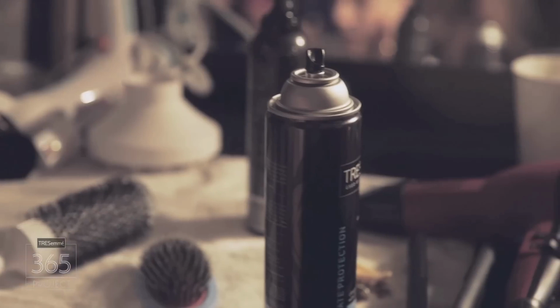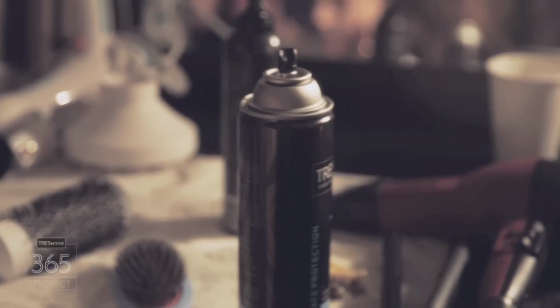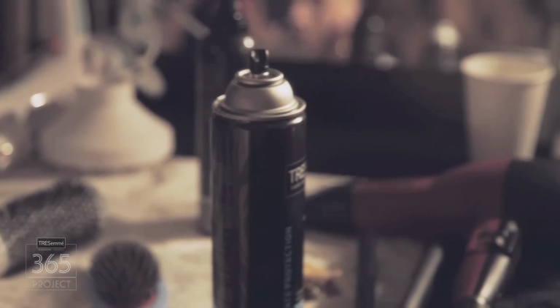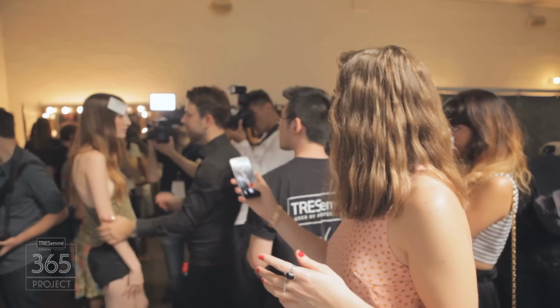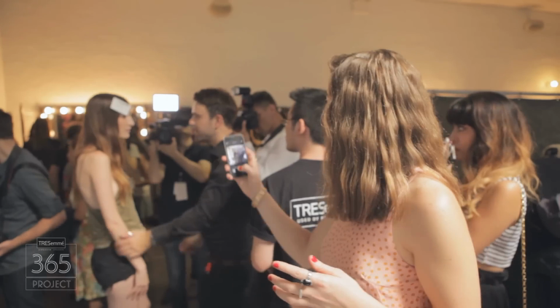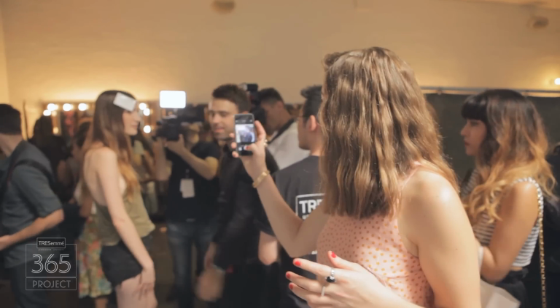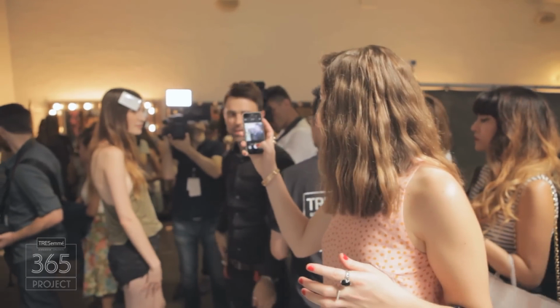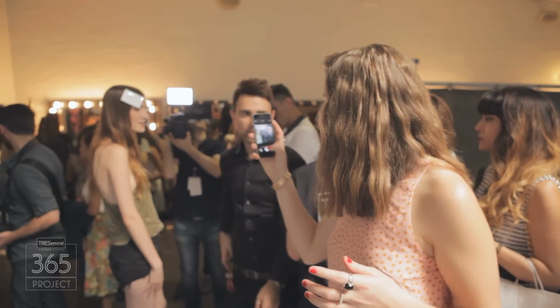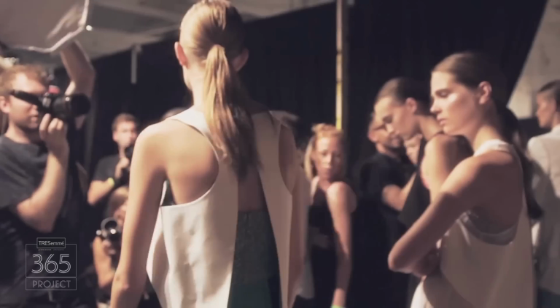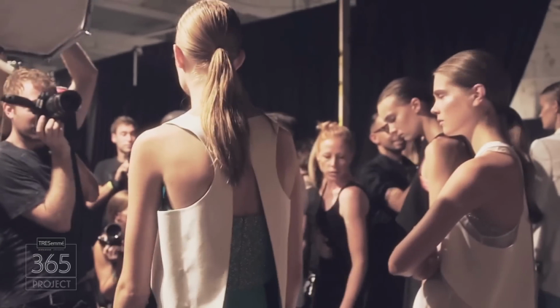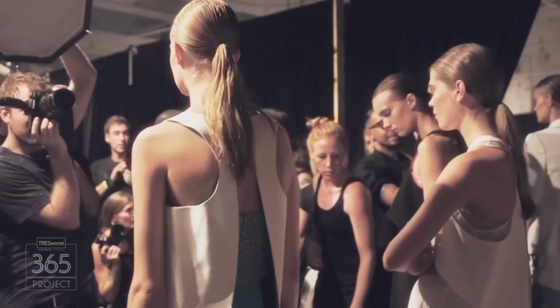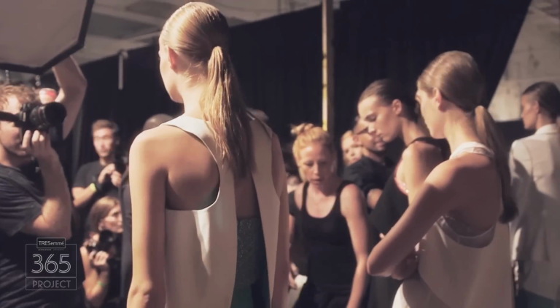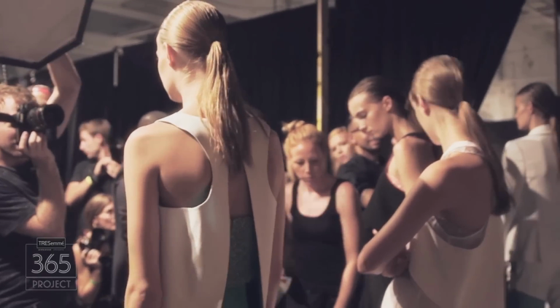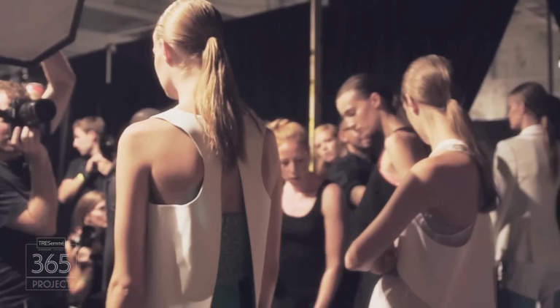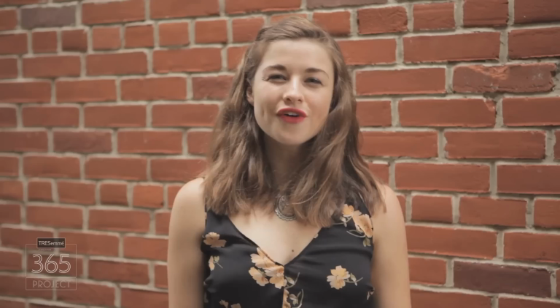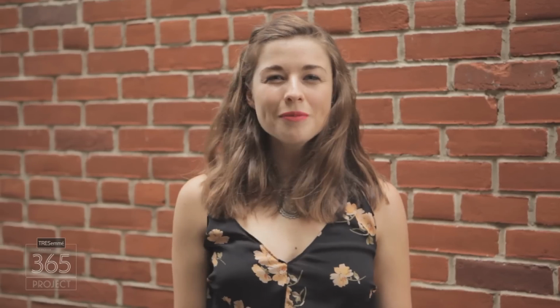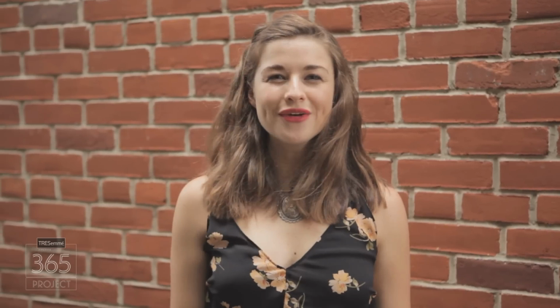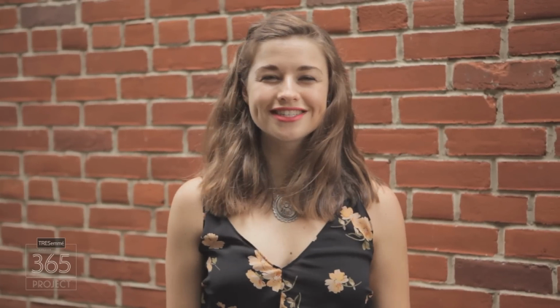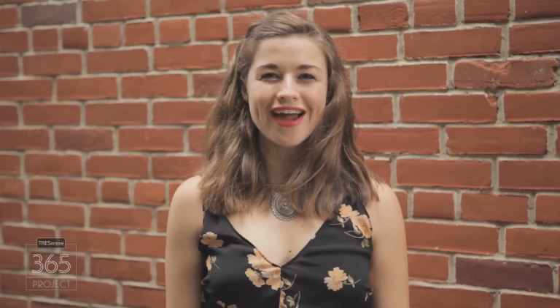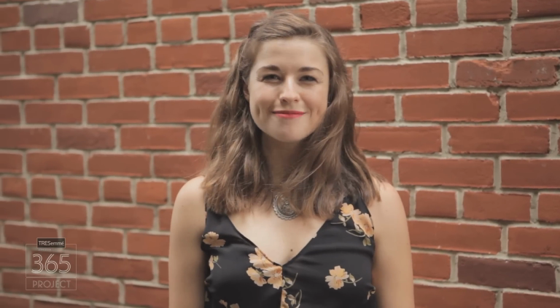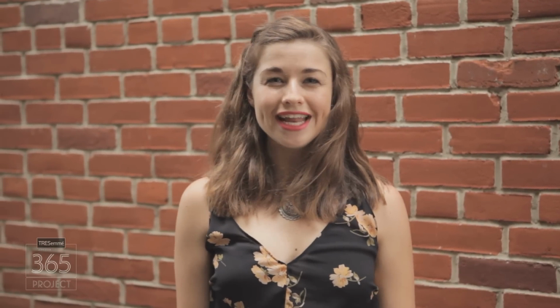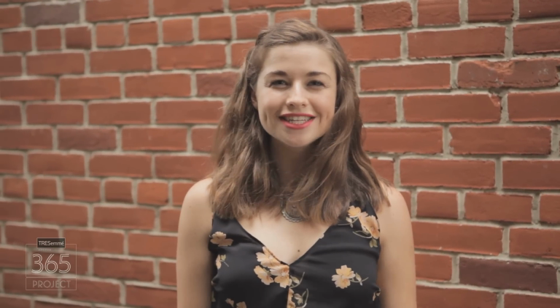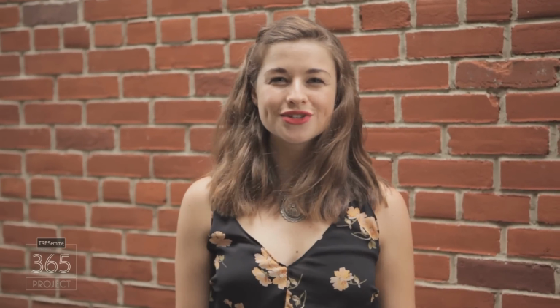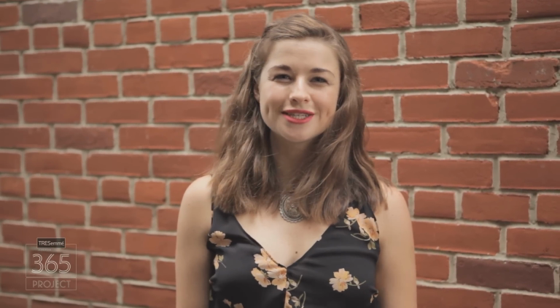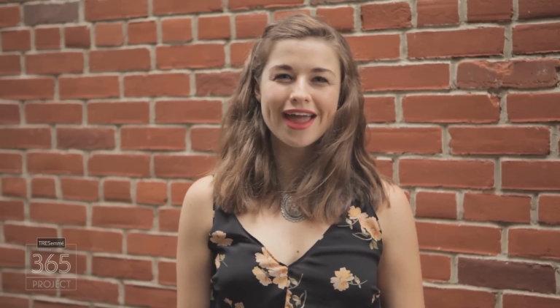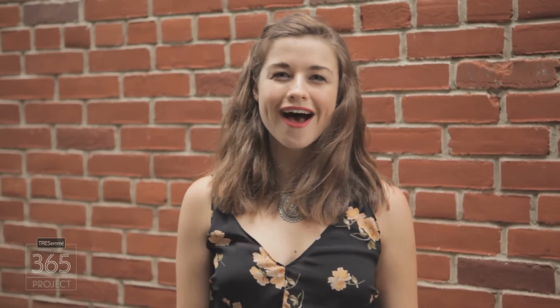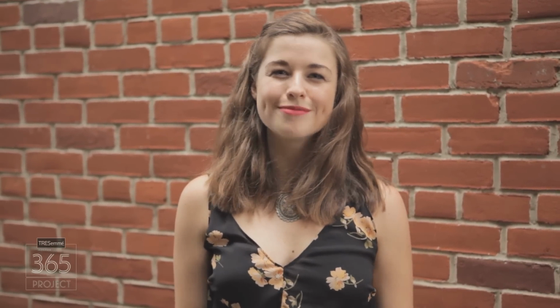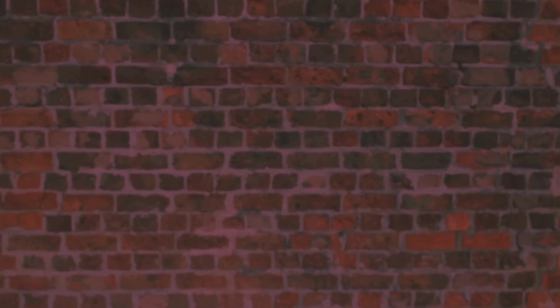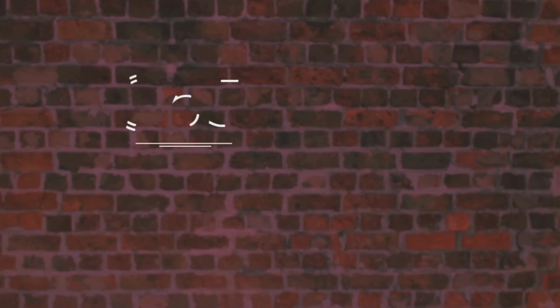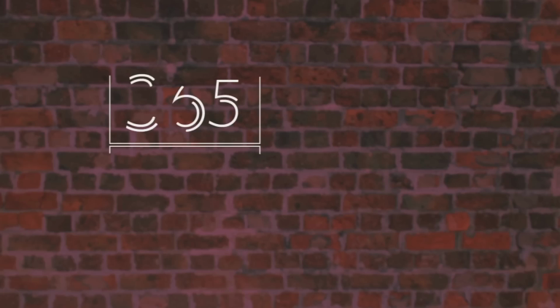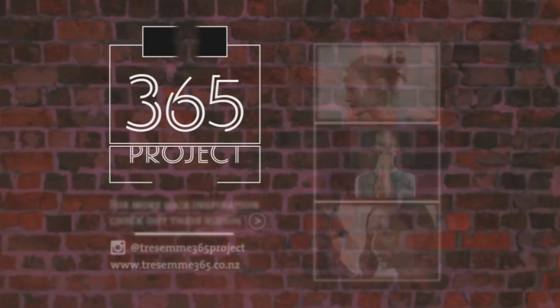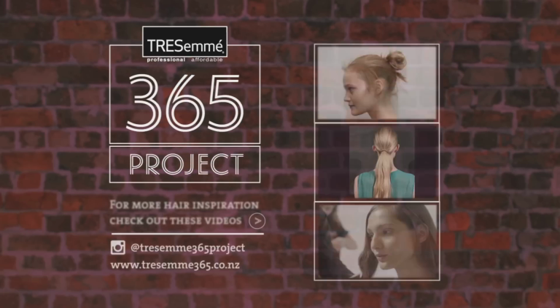For more Fashion Week action and hair inspiration, follow me on Instagram and head to the TRESemmé Hub to find out more.